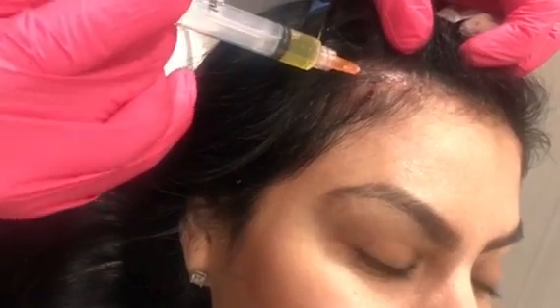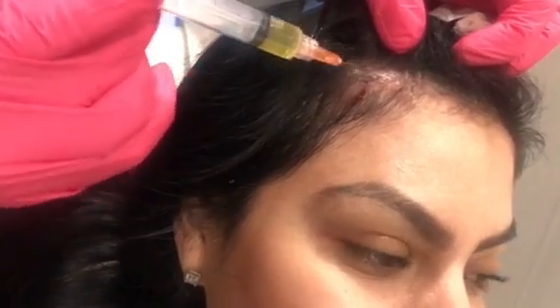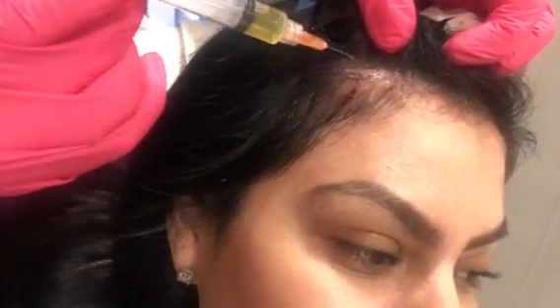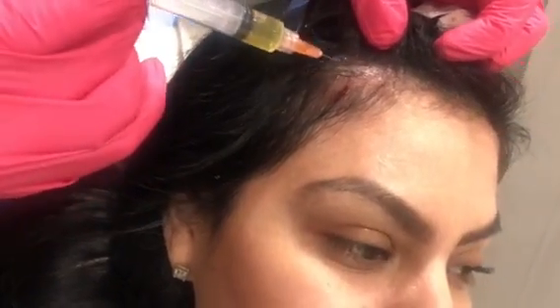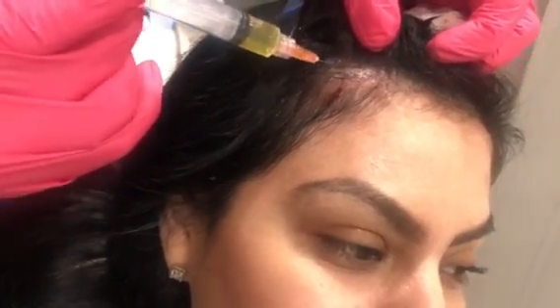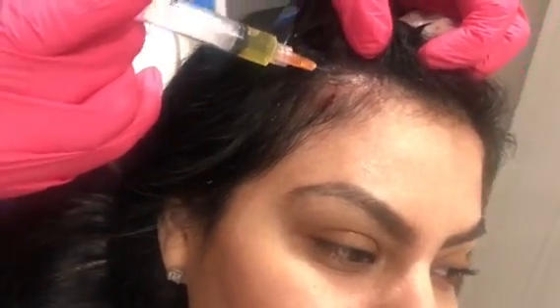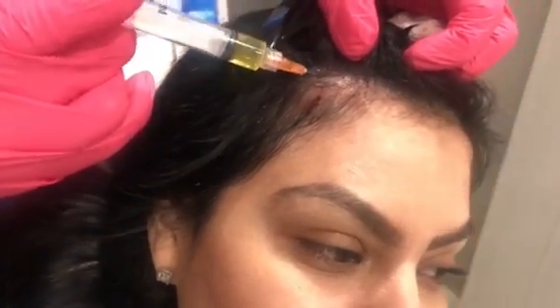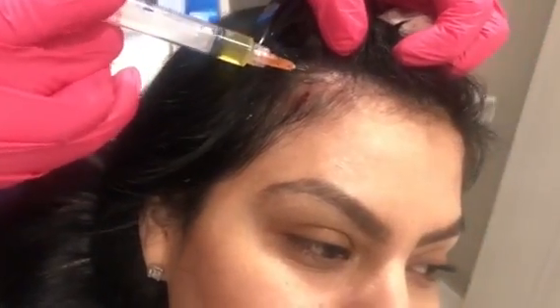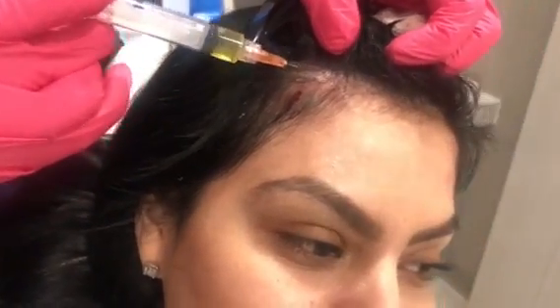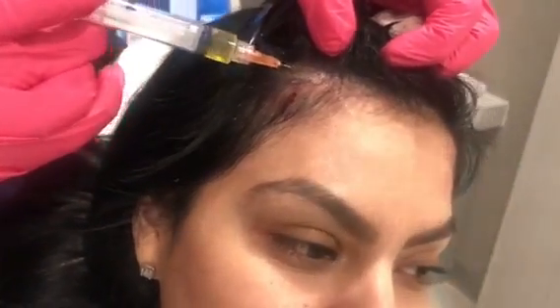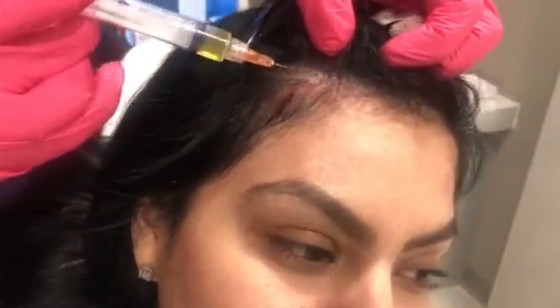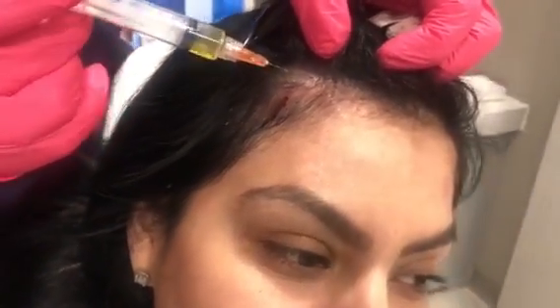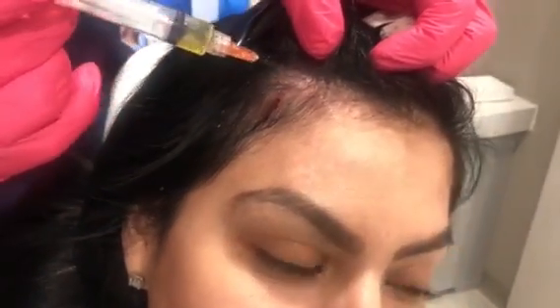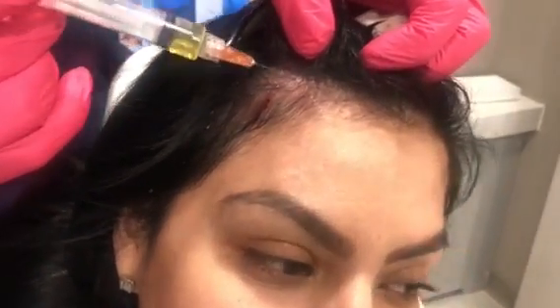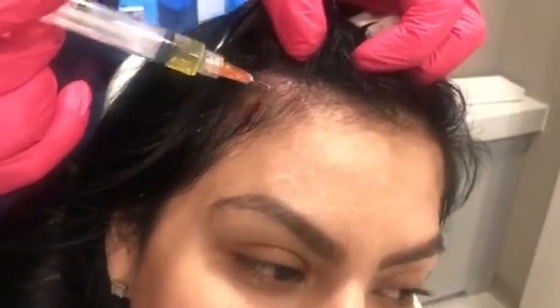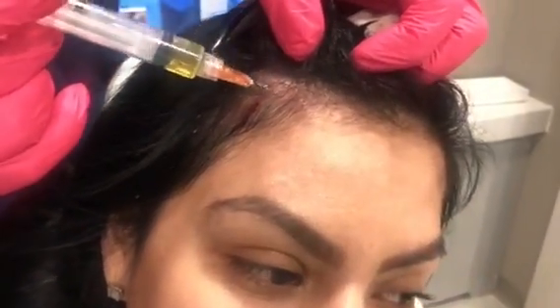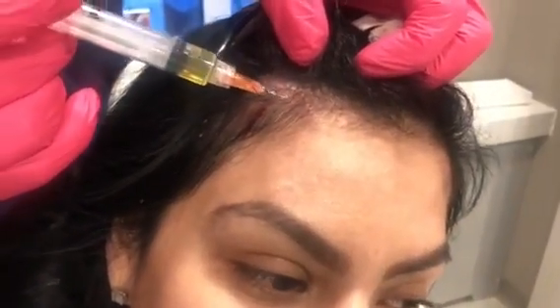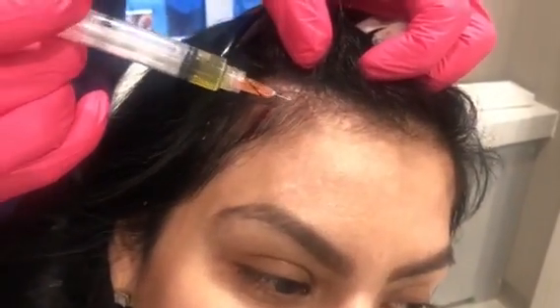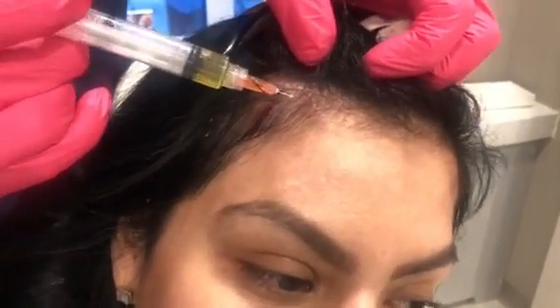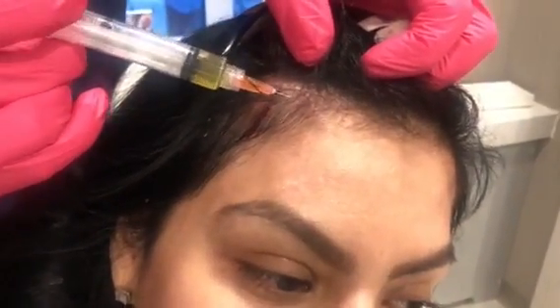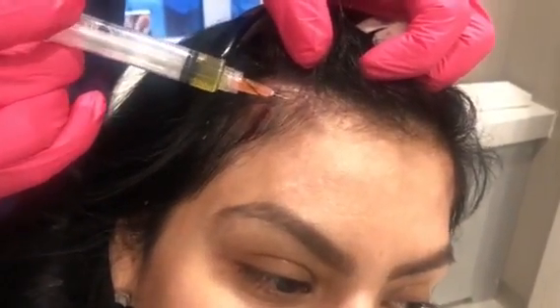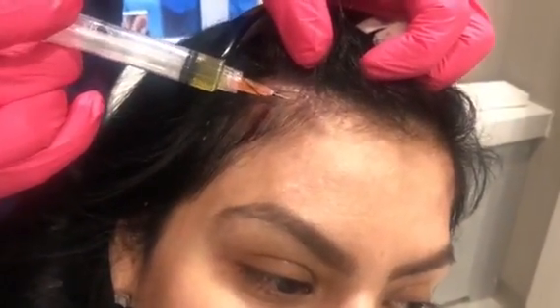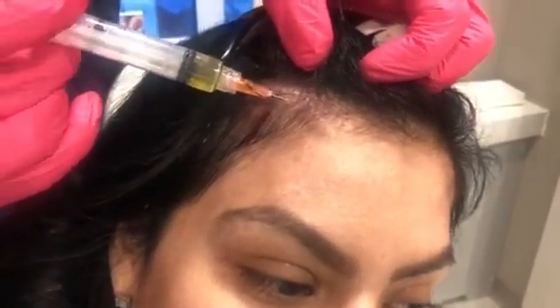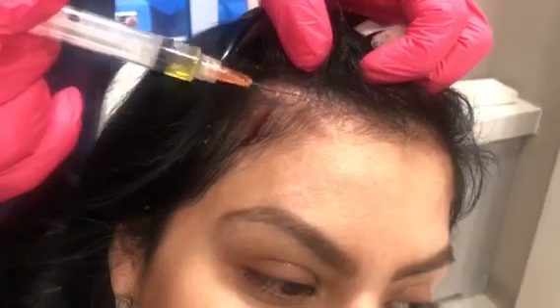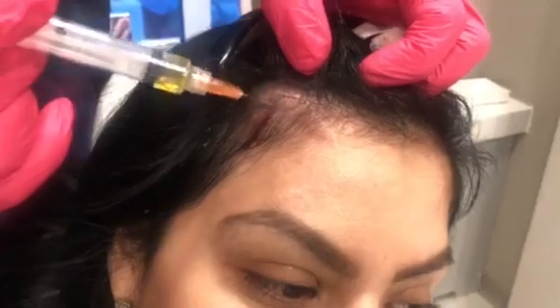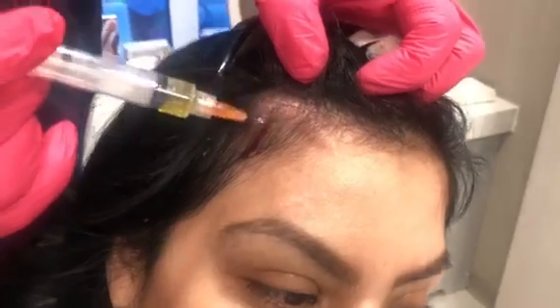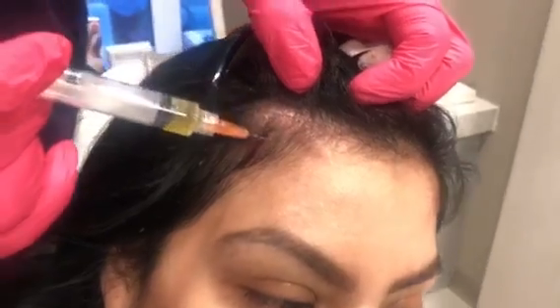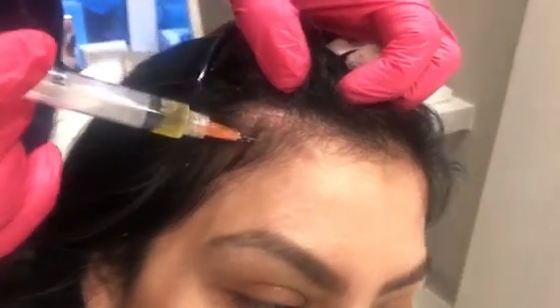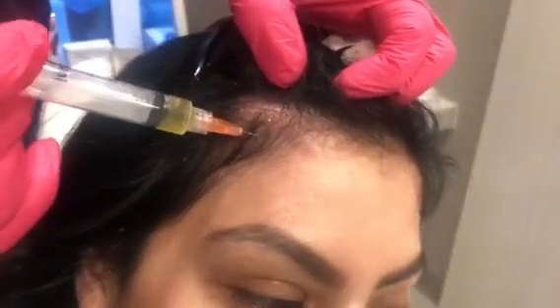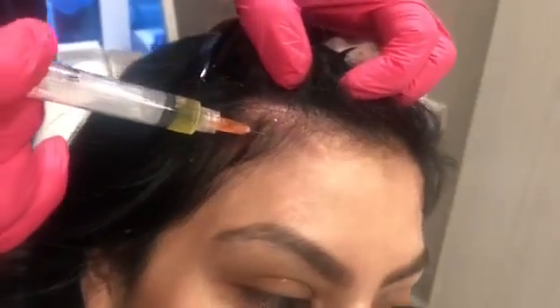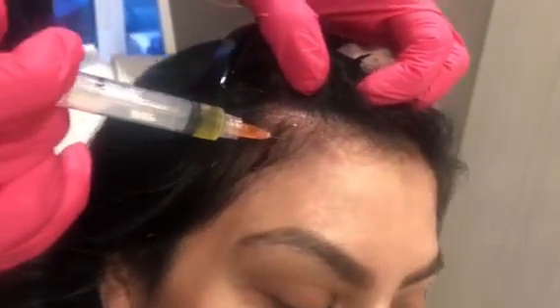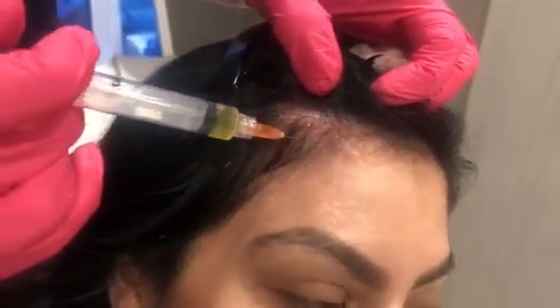You can see that the hair is thick — it just kind of thins out a little bit here at the frontal hairline.